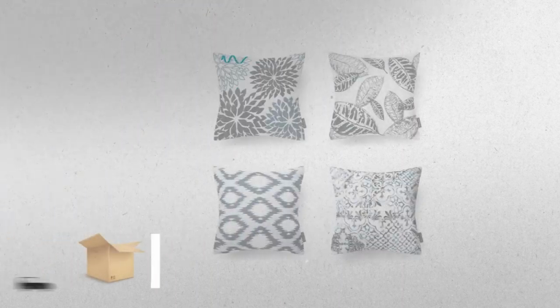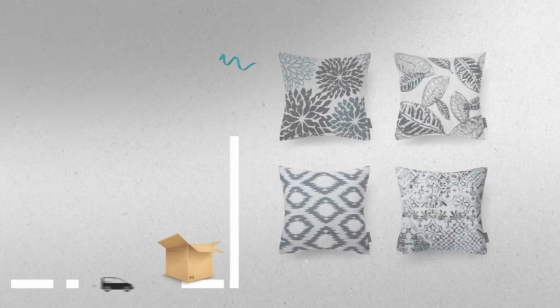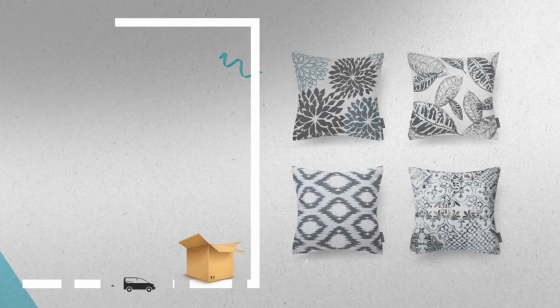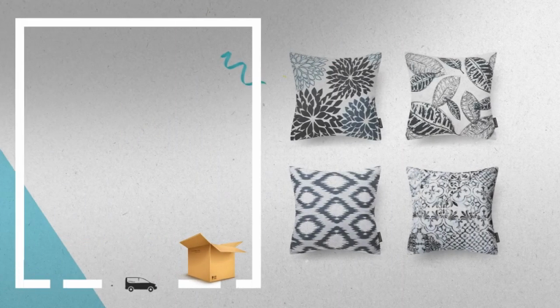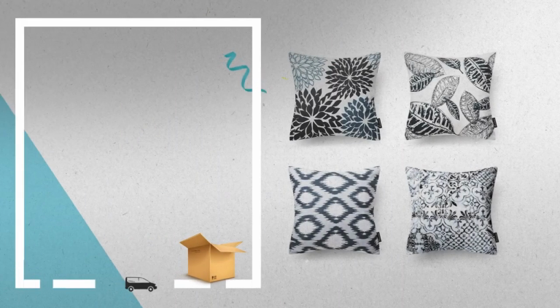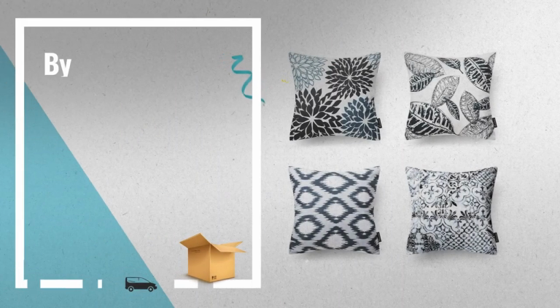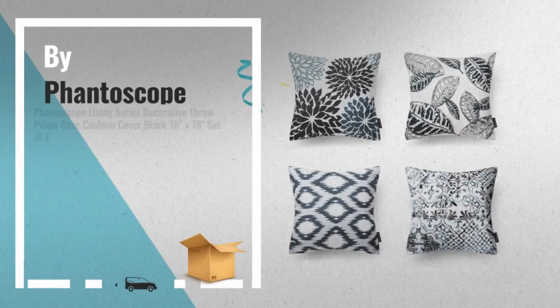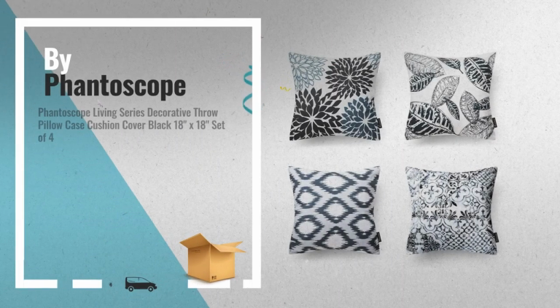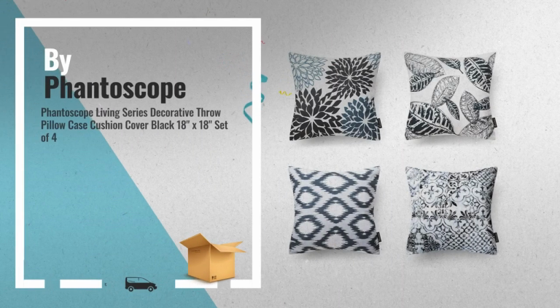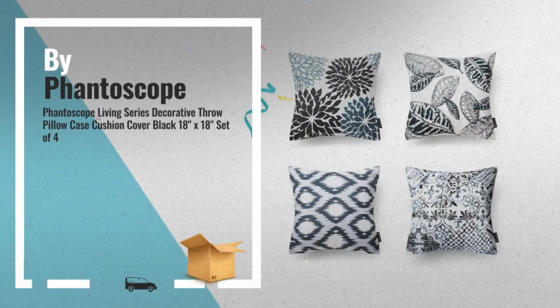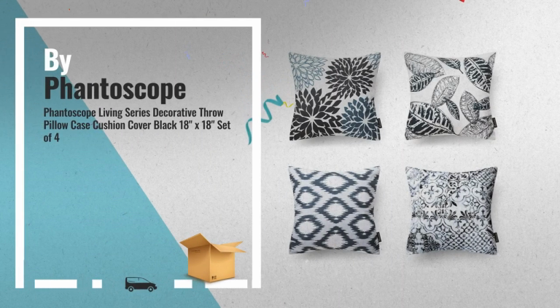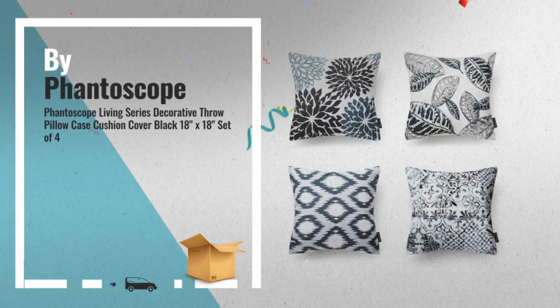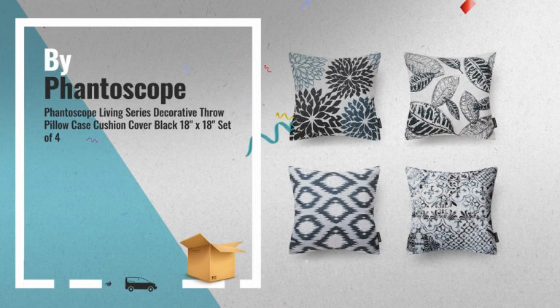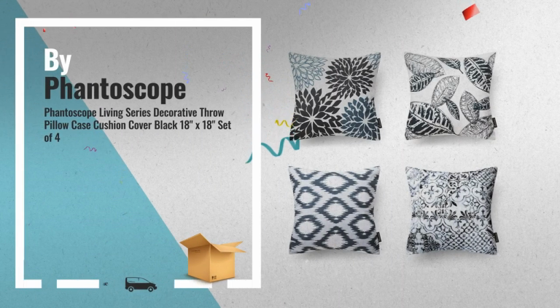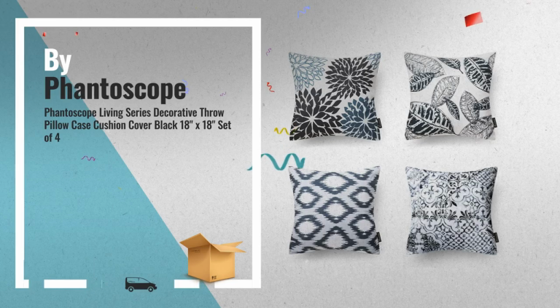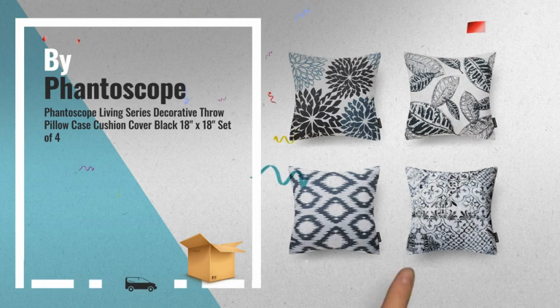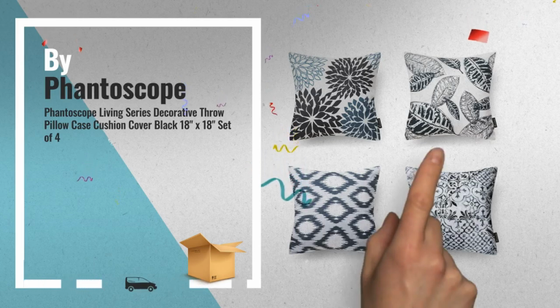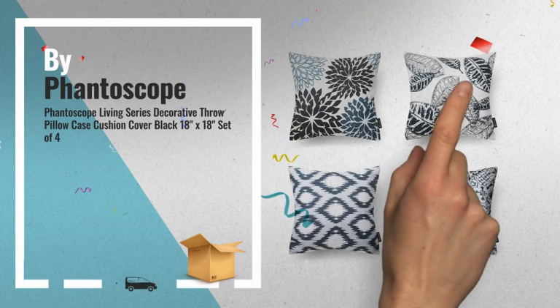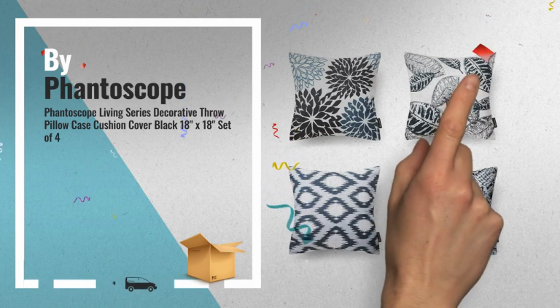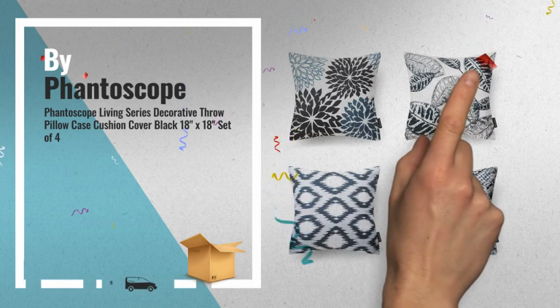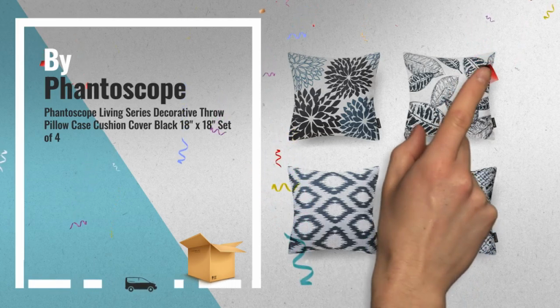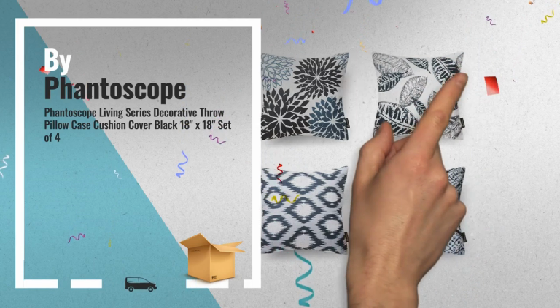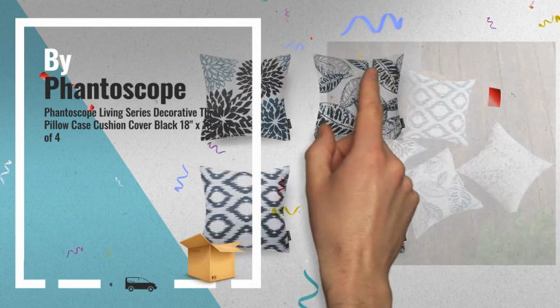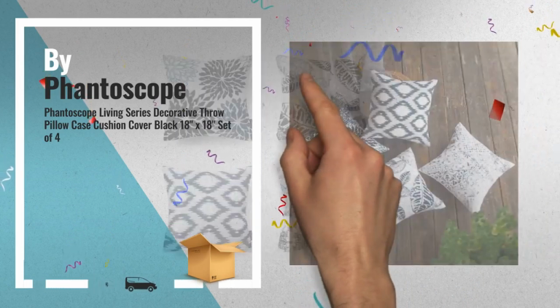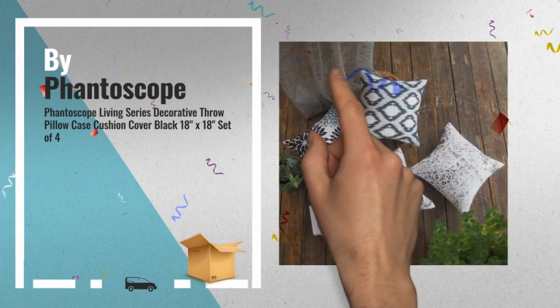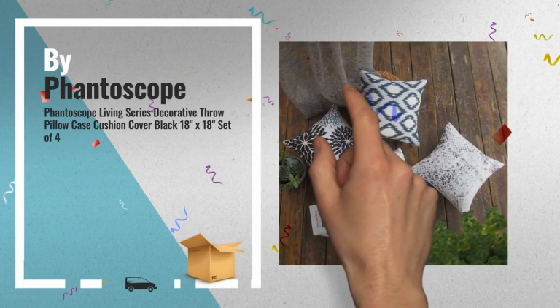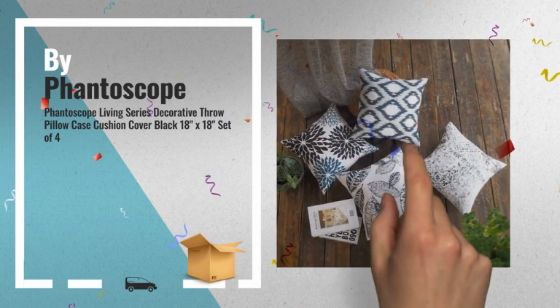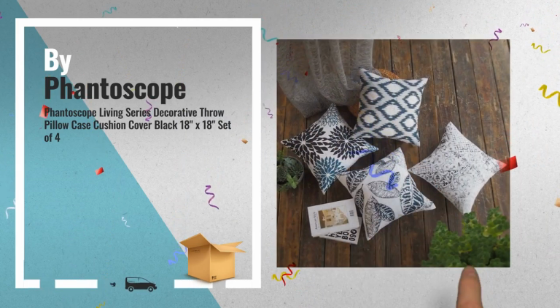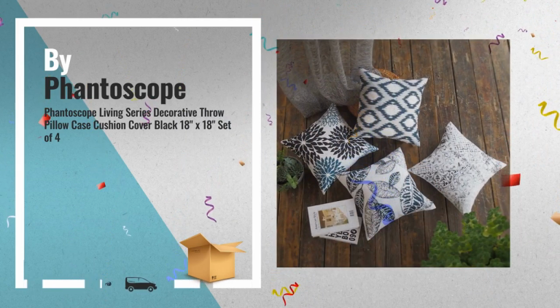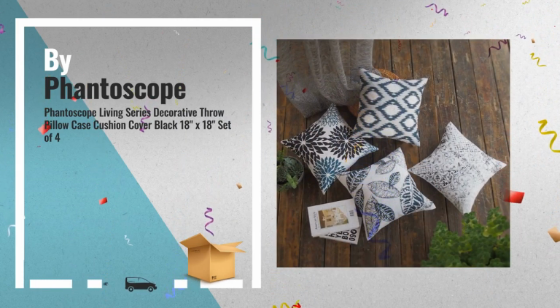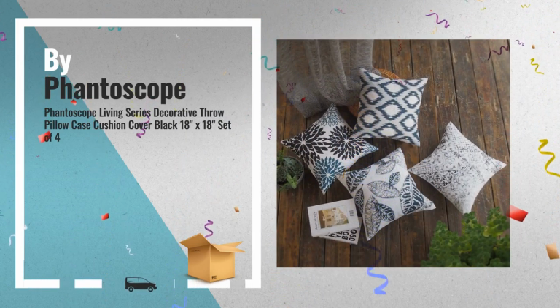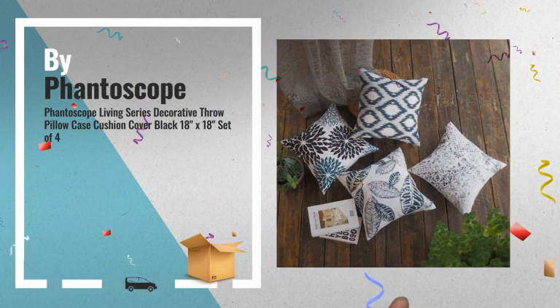Number 1: Living Series Decorative Throw Pillow Case Cushion Cover, Black, by Fantascope.